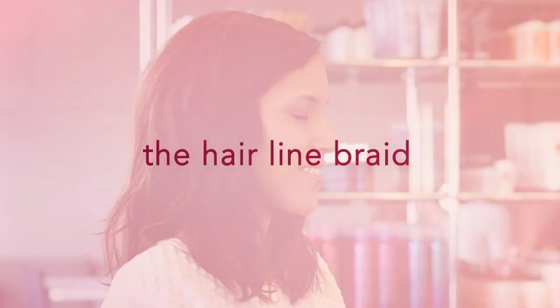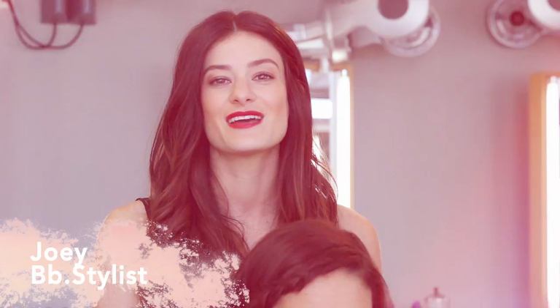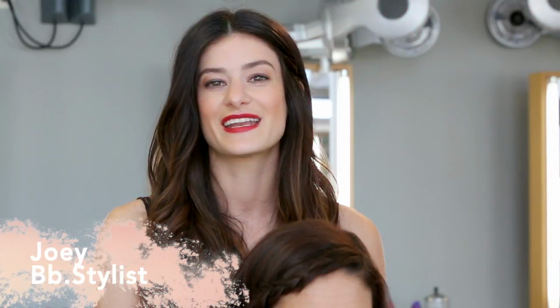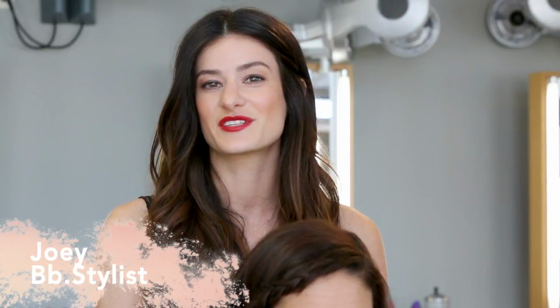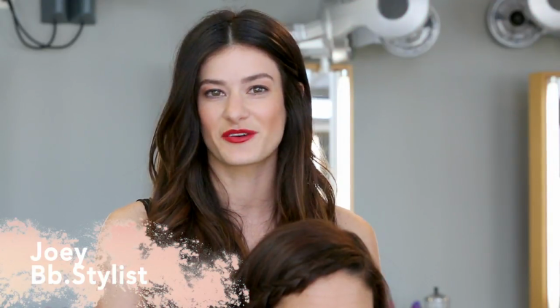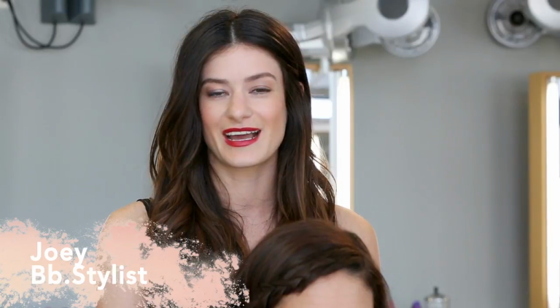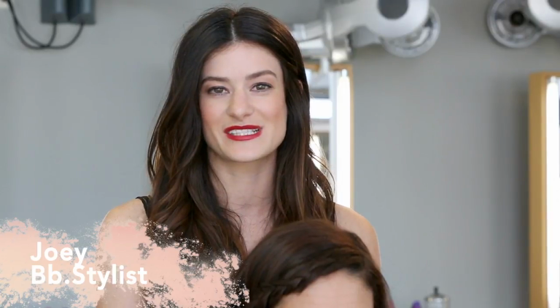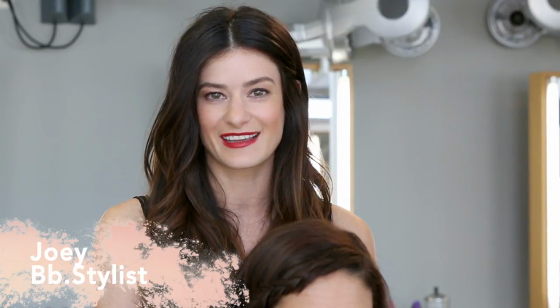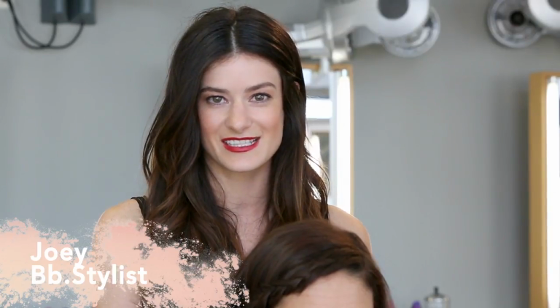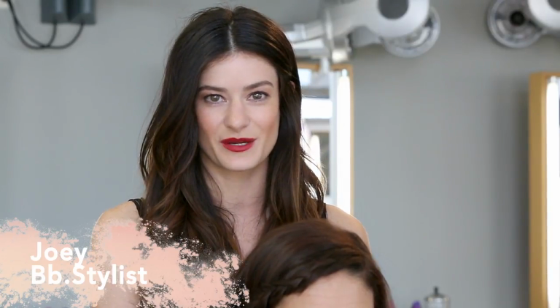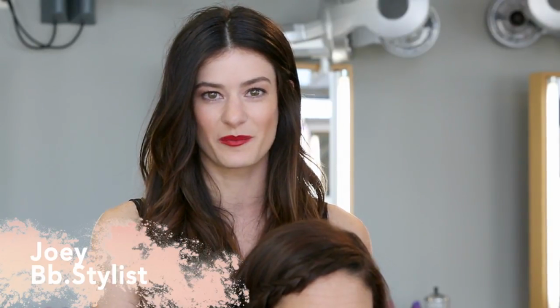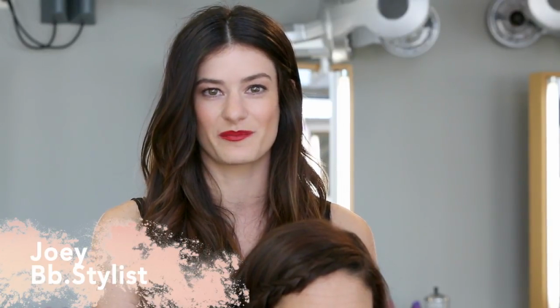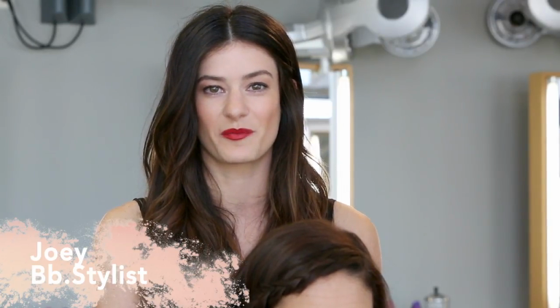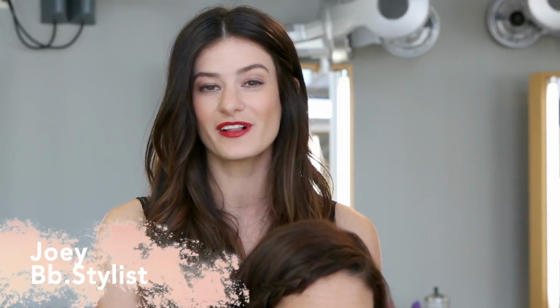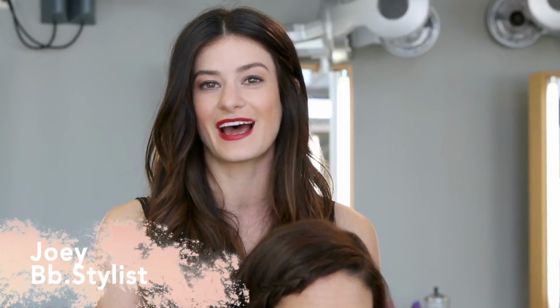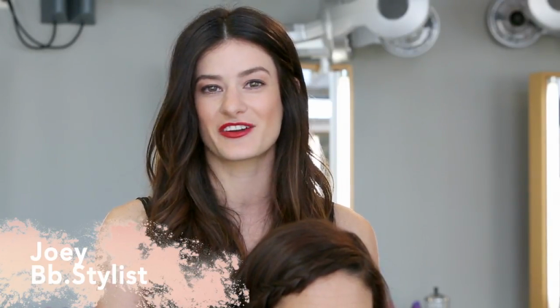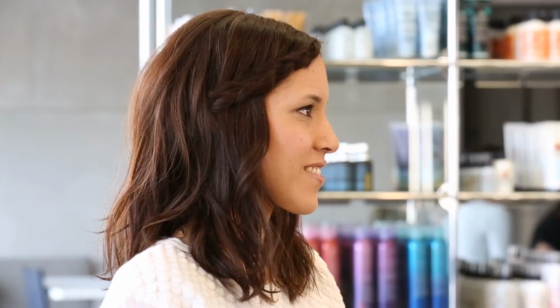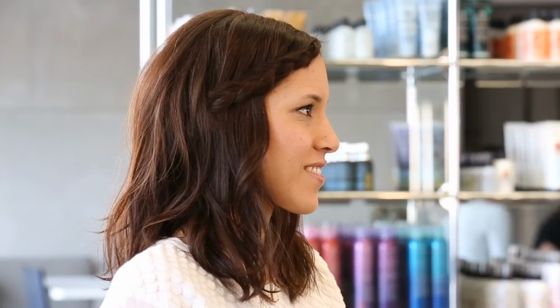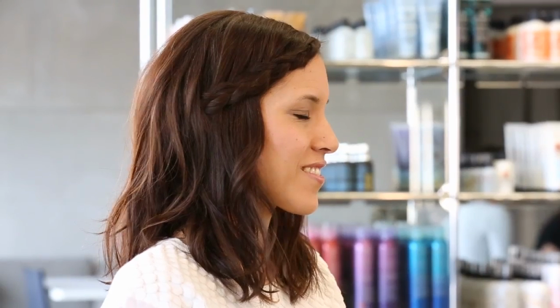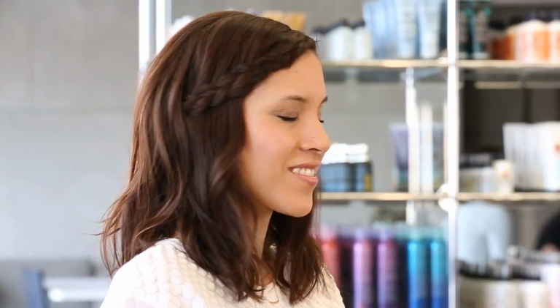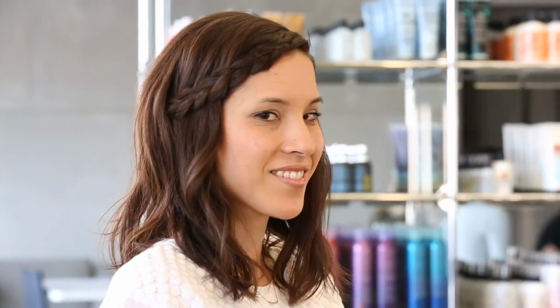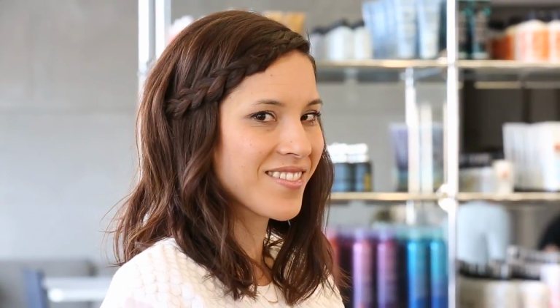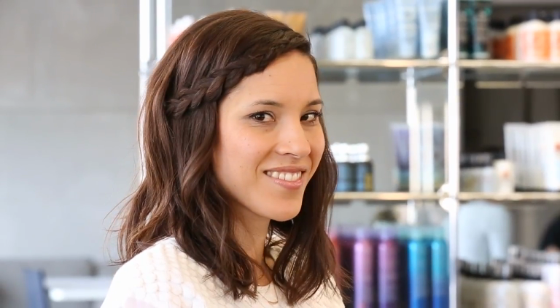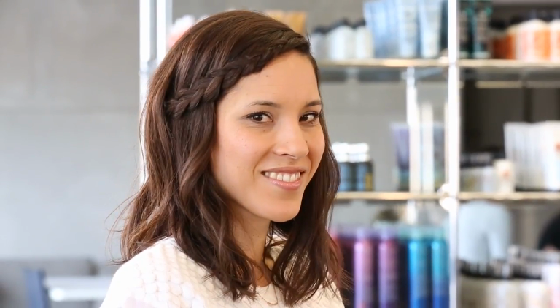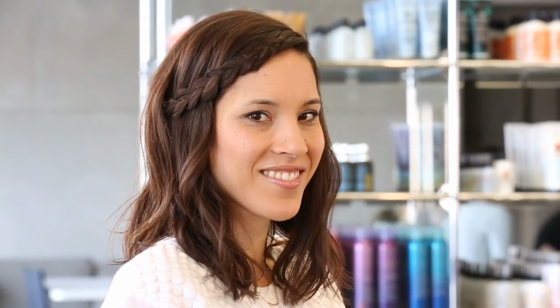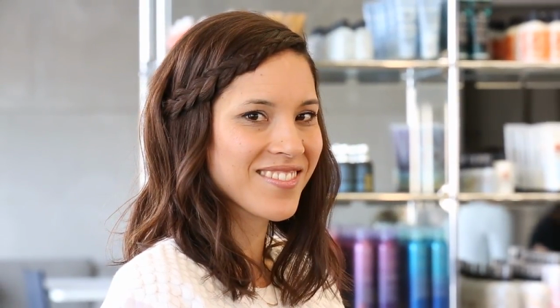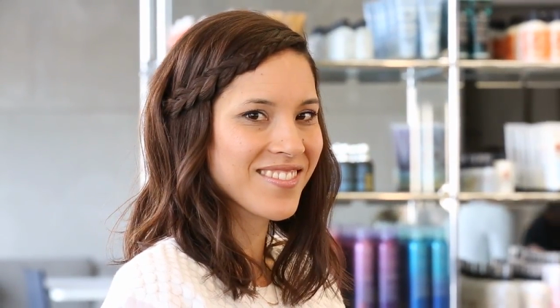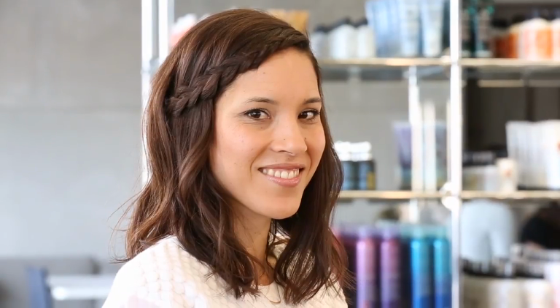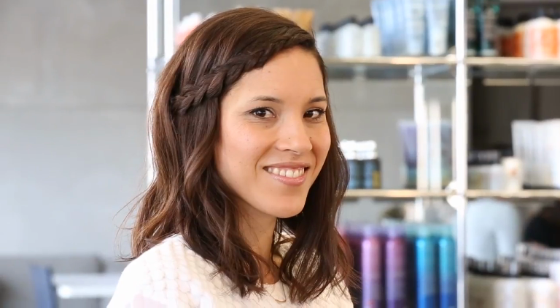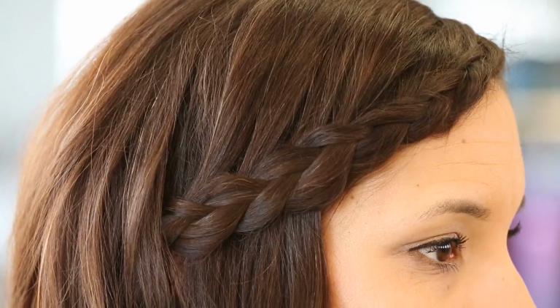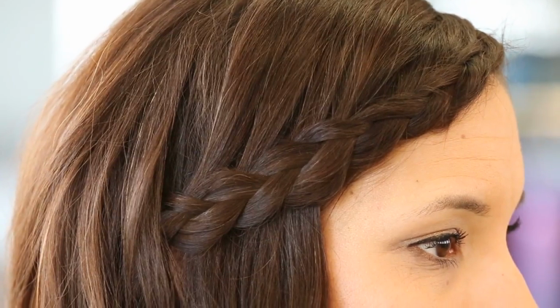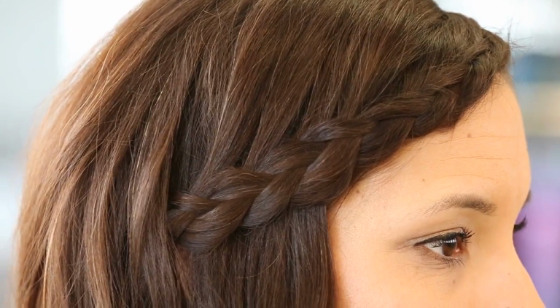Hi, my name's Joey. I'm a stylist here at Bumble and Bumble, and I created this second day look for Christina using Pret-a-Powder and a hairline braid.